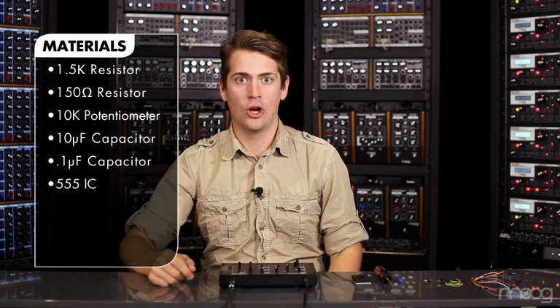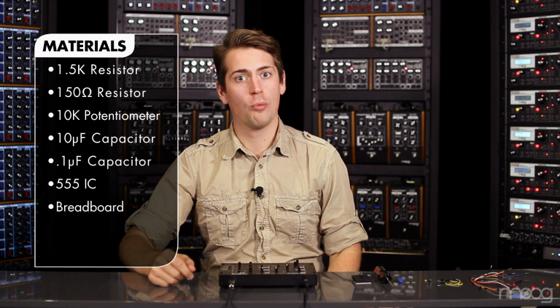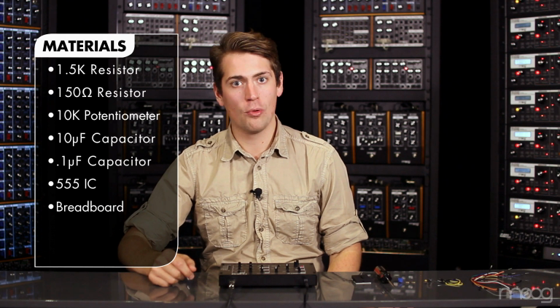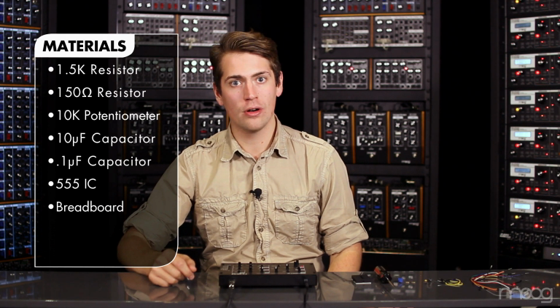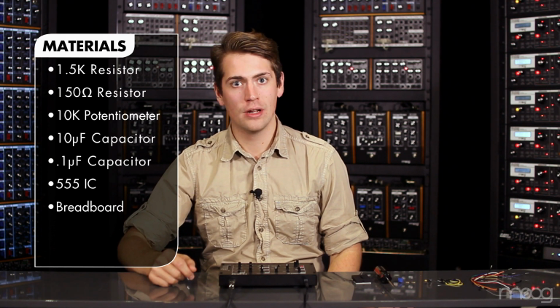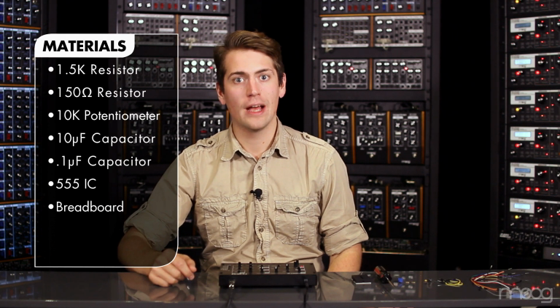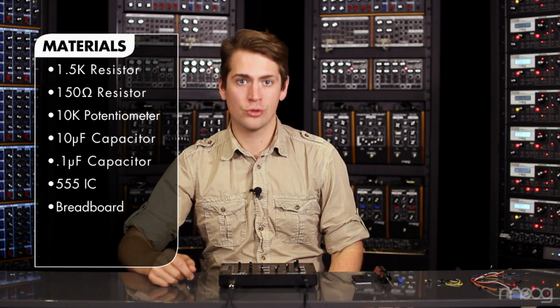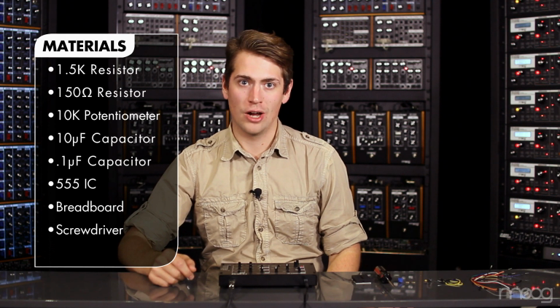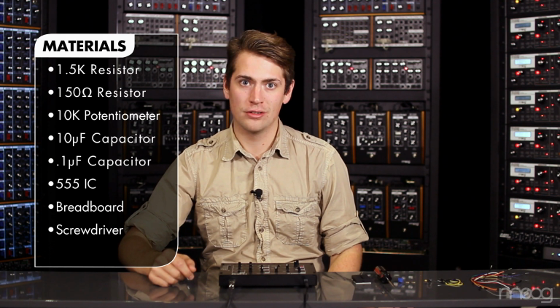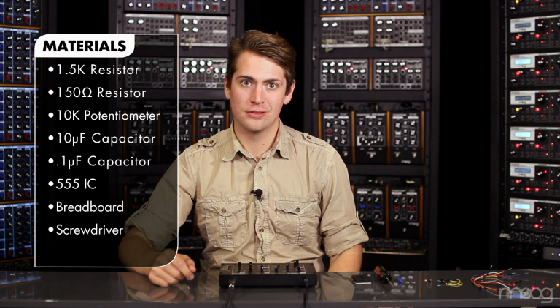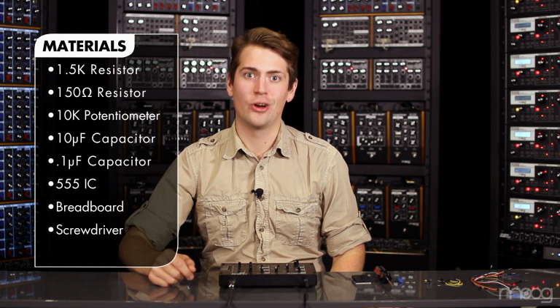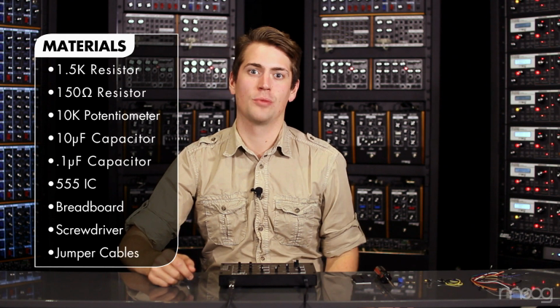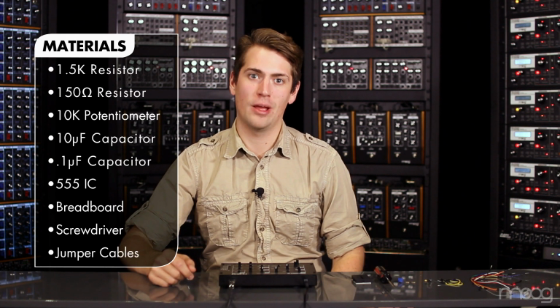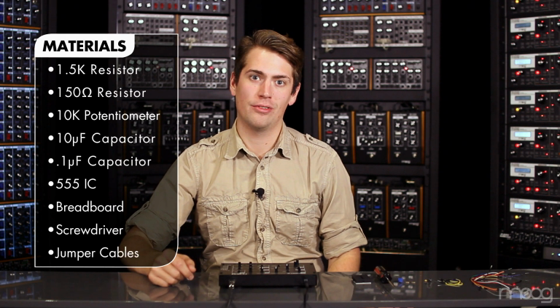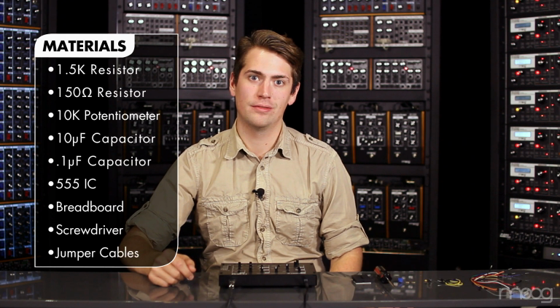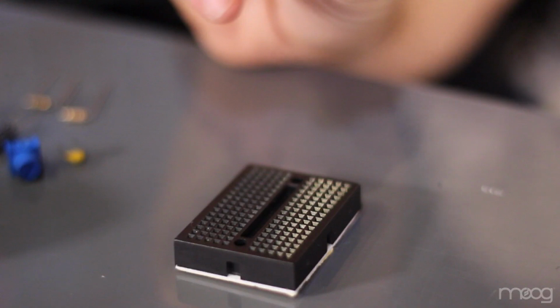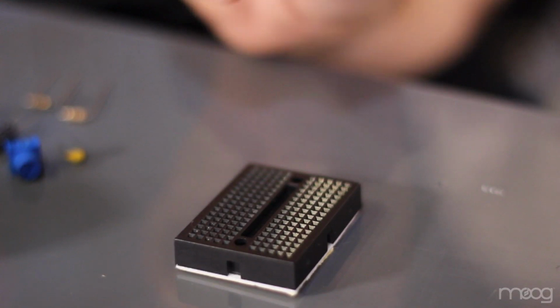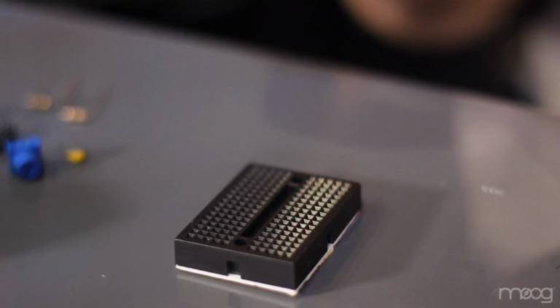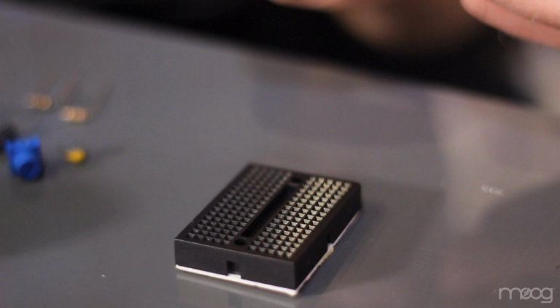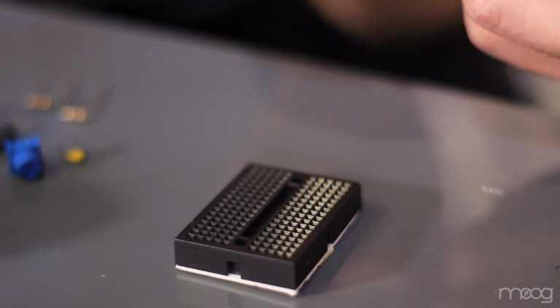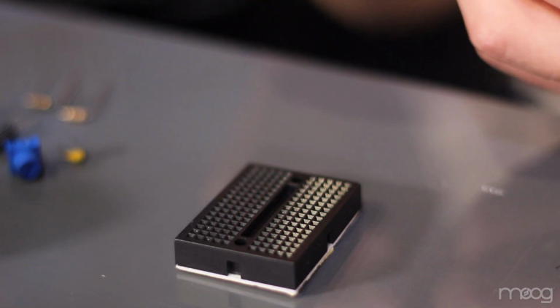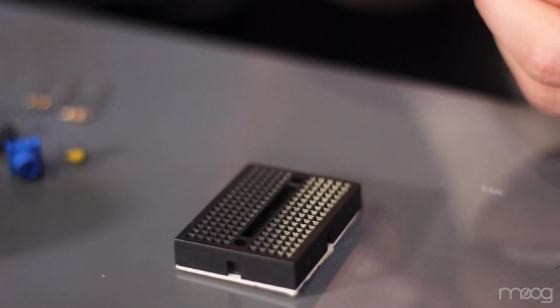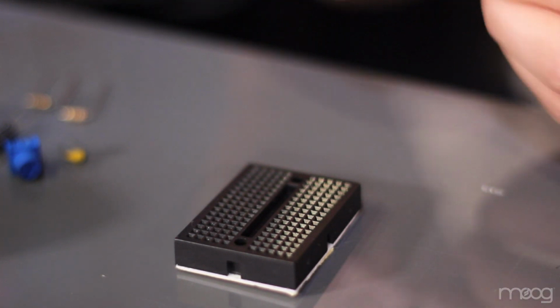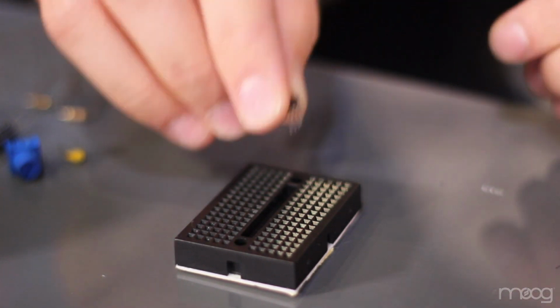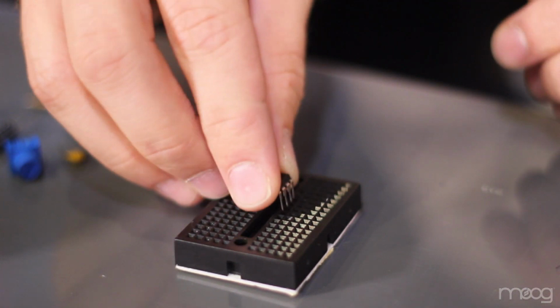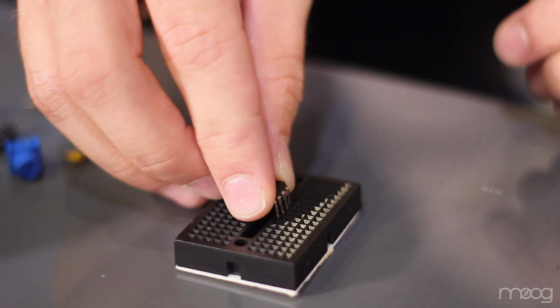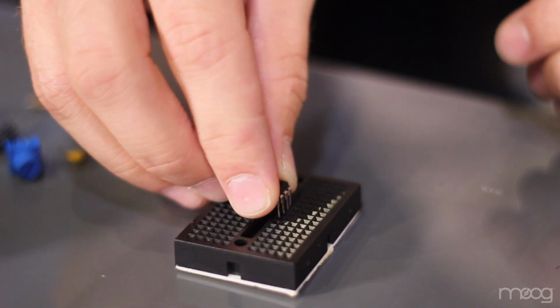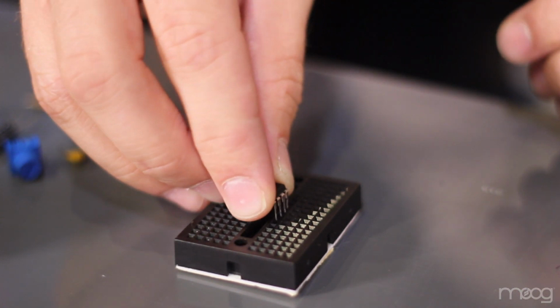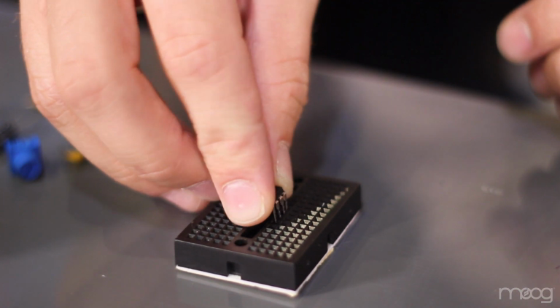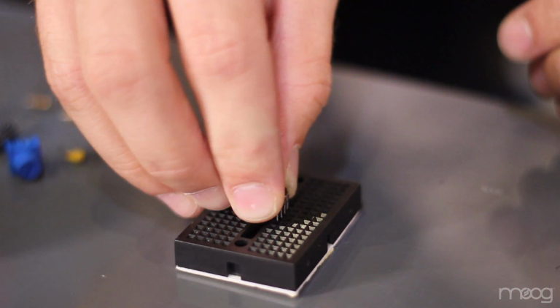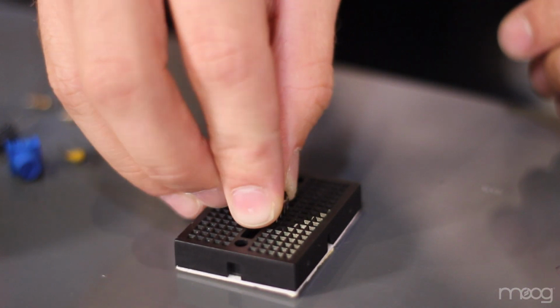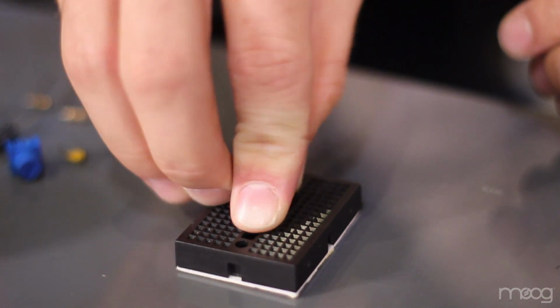We'll also need our breadboard, screwdriver, and jumper cables. First, take your 555 chip and place it in the center of your breadboard.